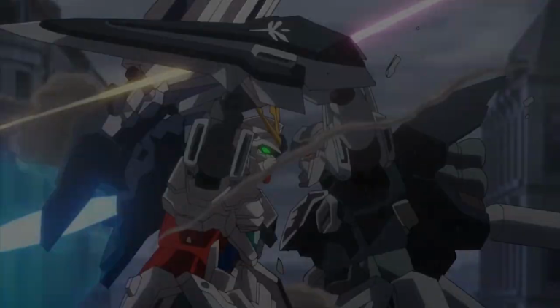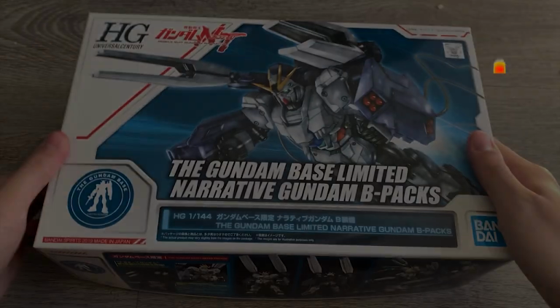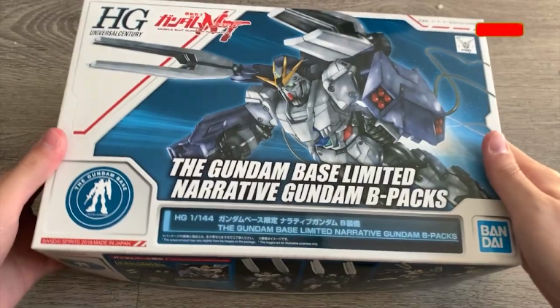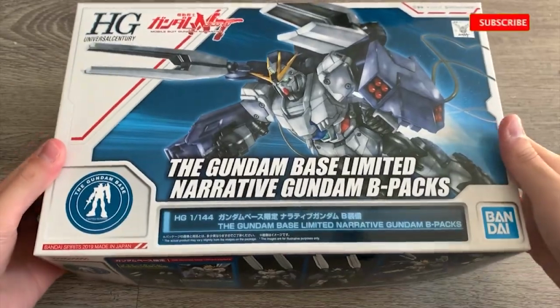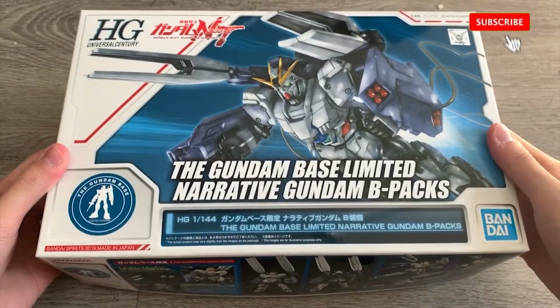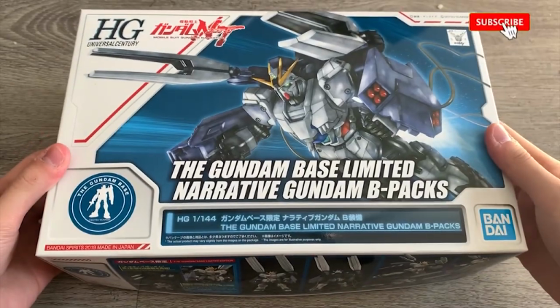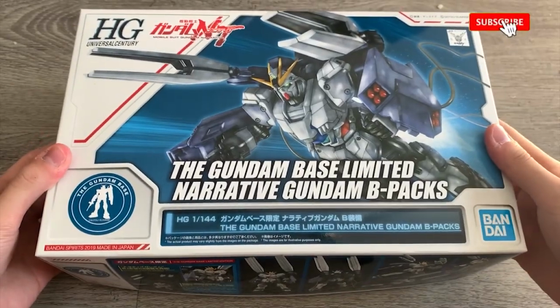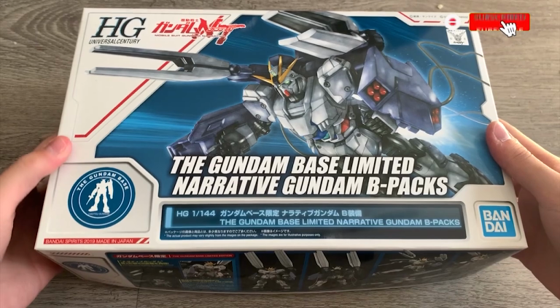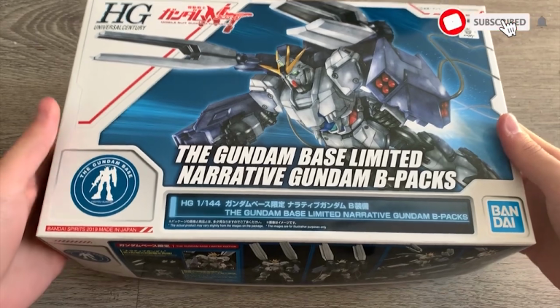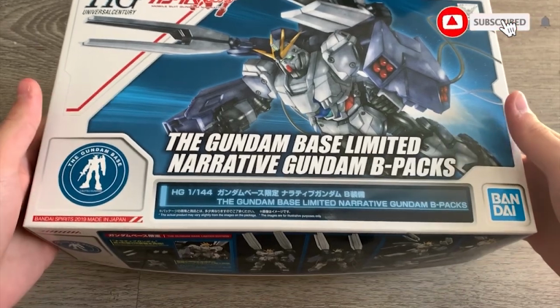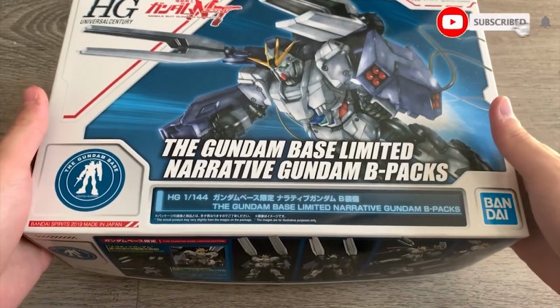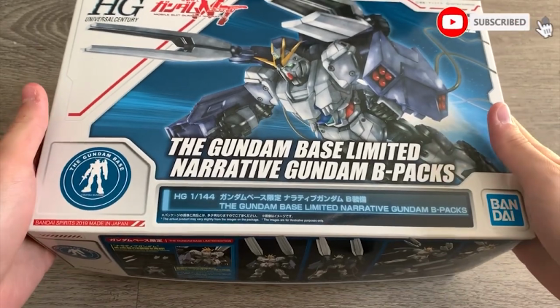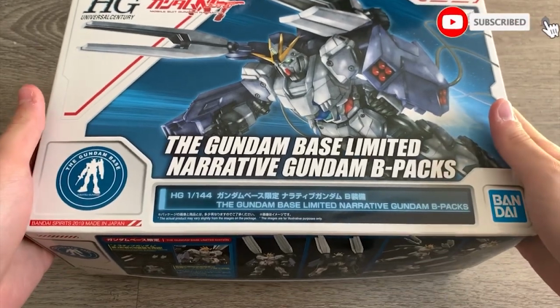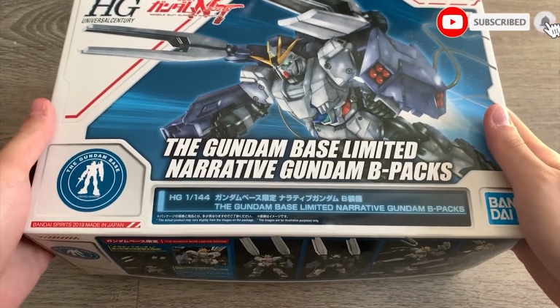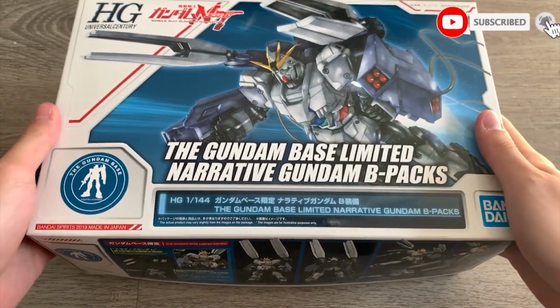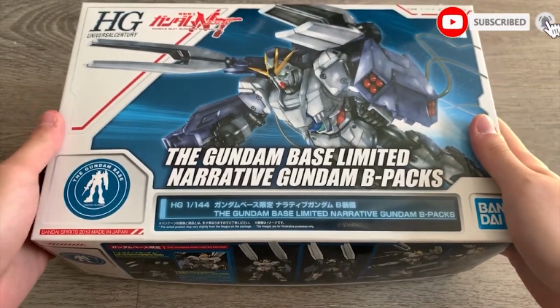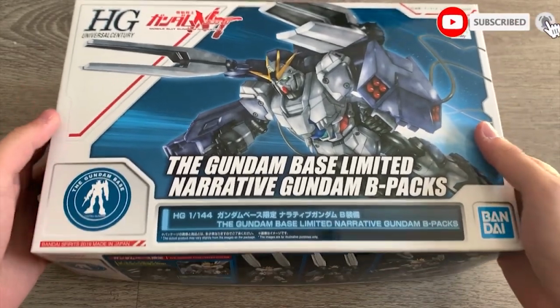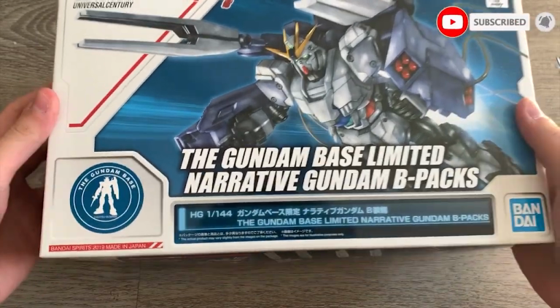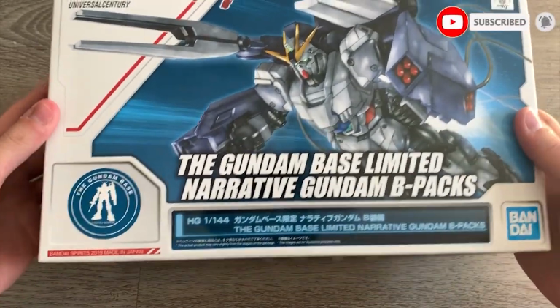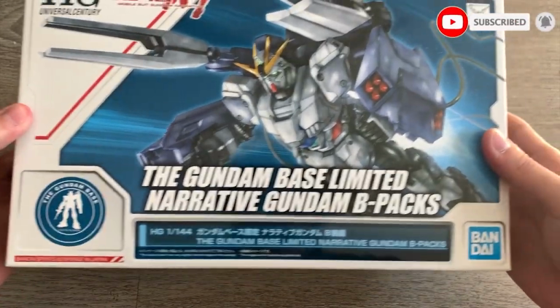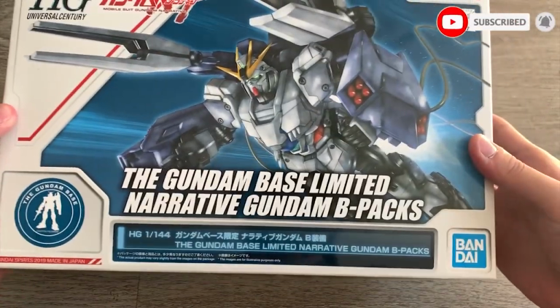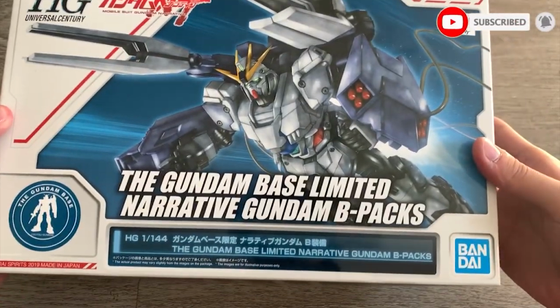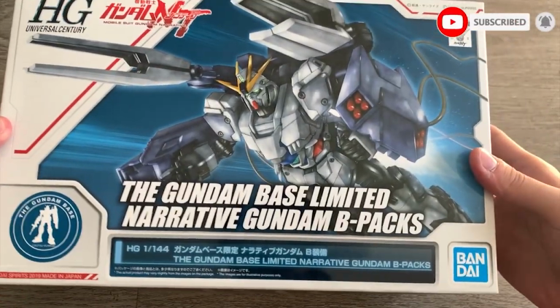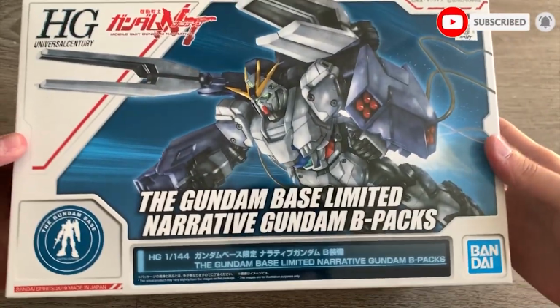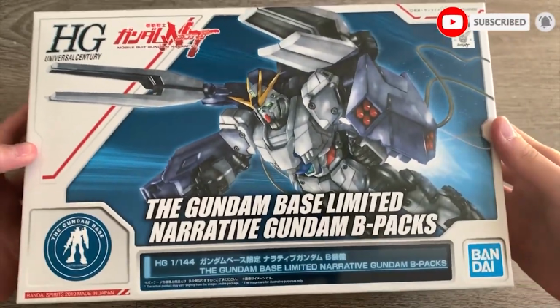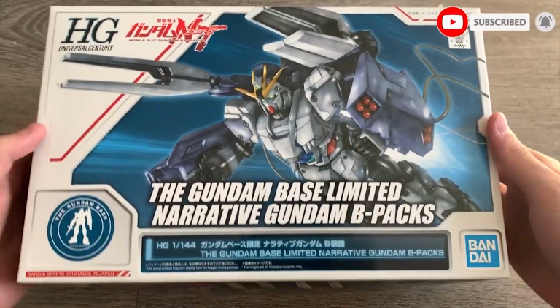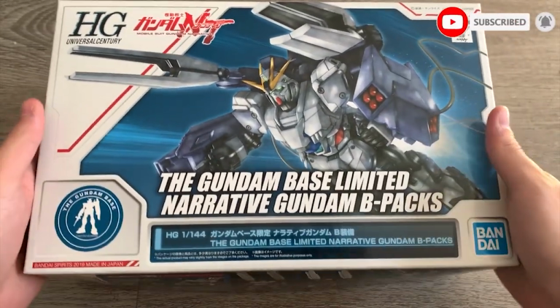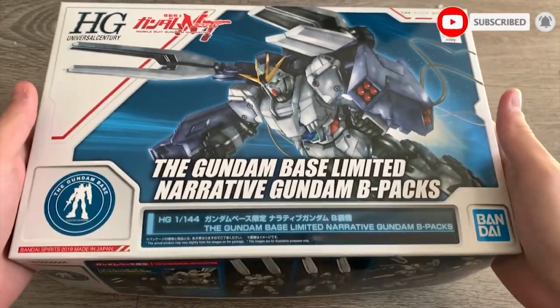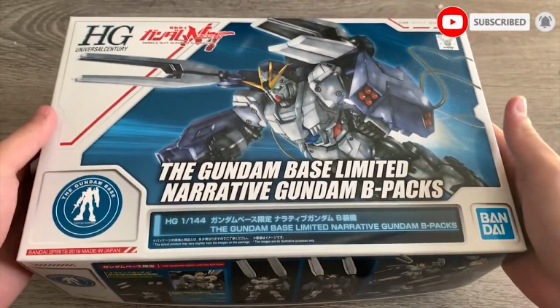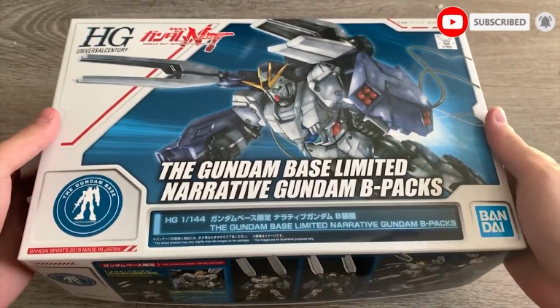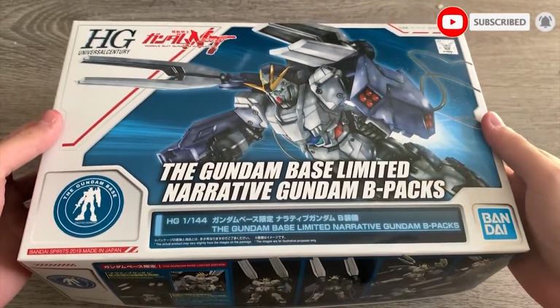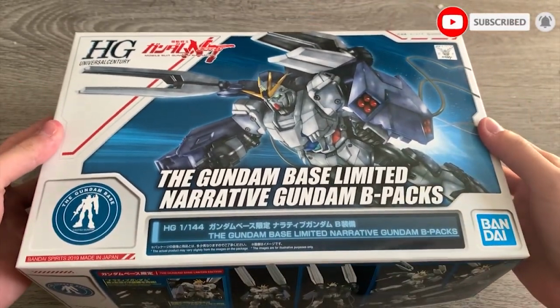Hey, how's it going, ladies and gentlemen, welcome back to the XMX channel, and today we're going to be building the Gundam Base Limited Narrative Gundam B-Pack.